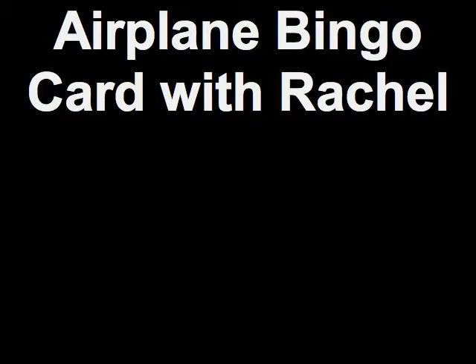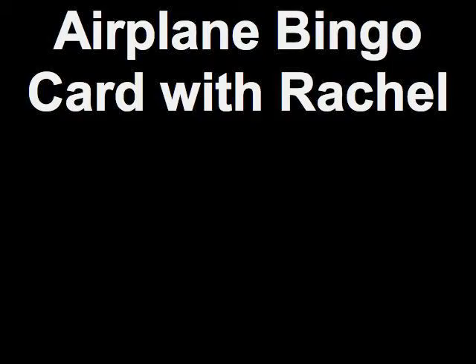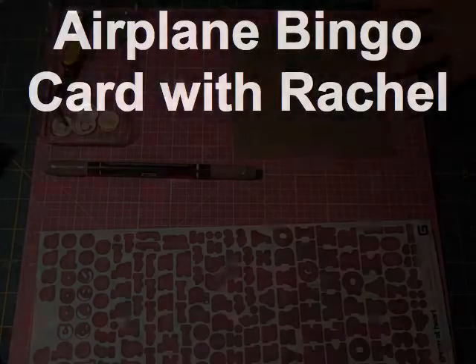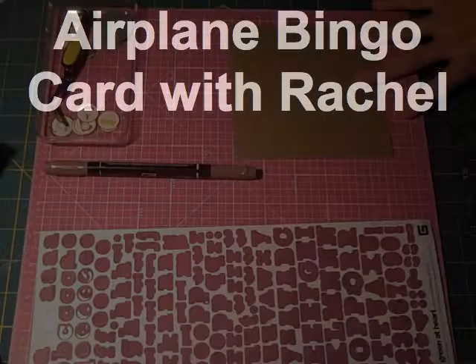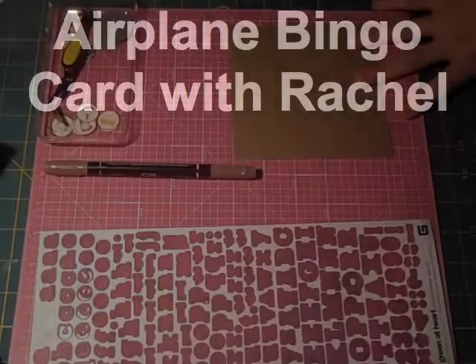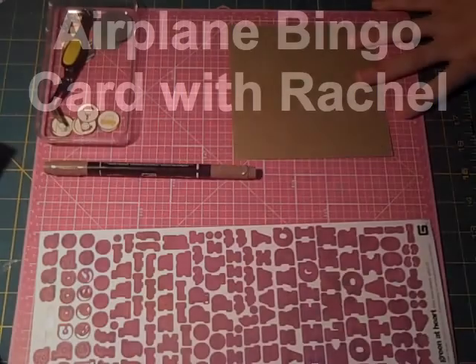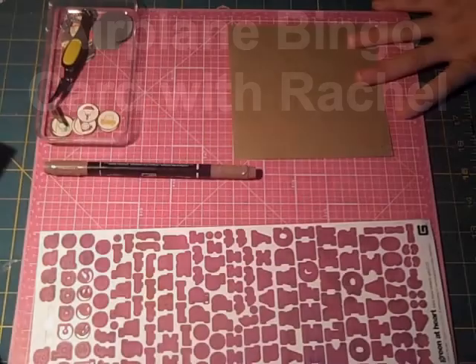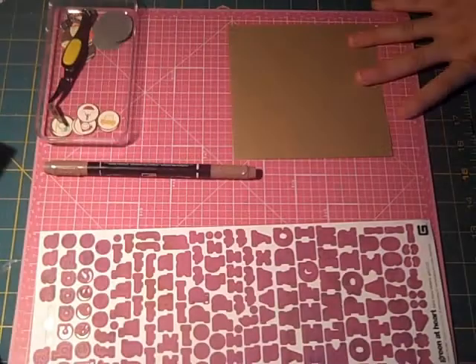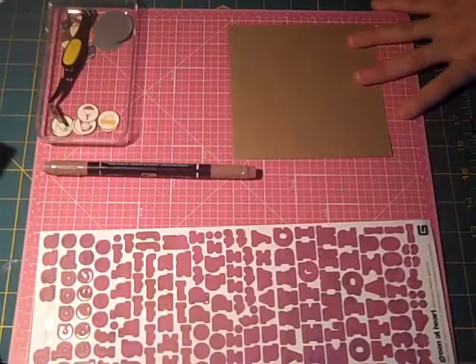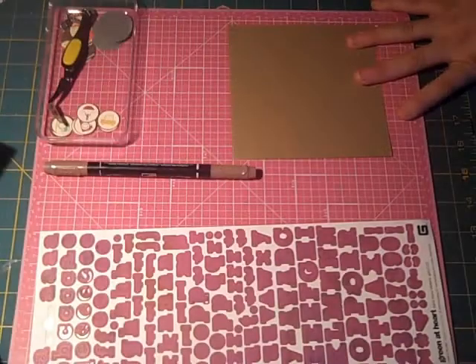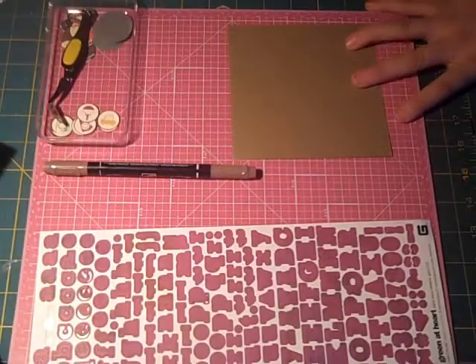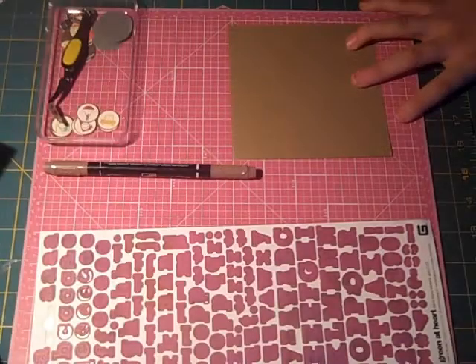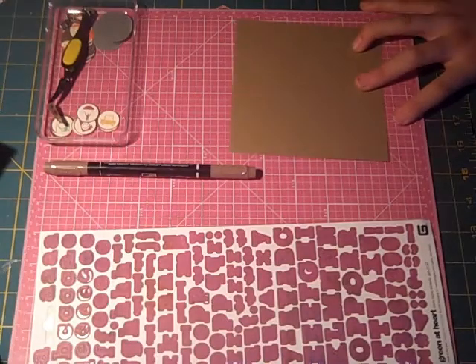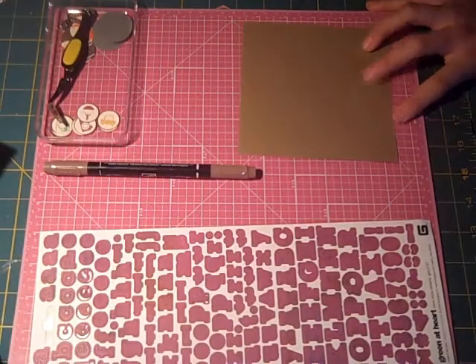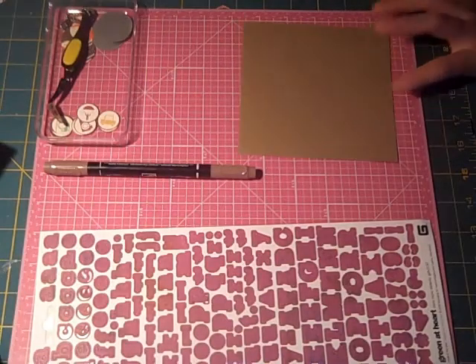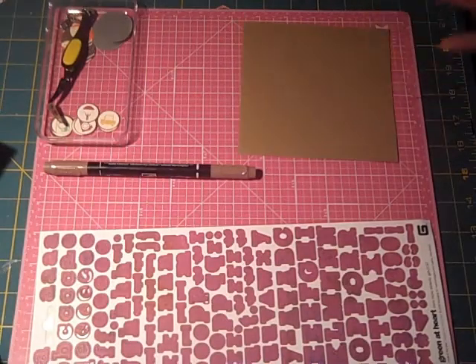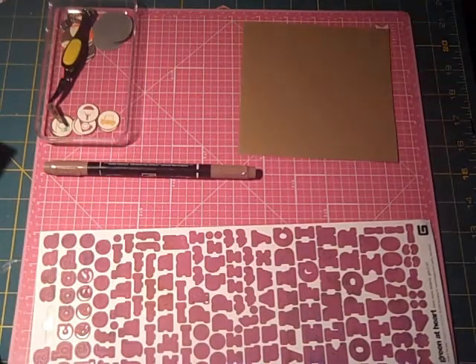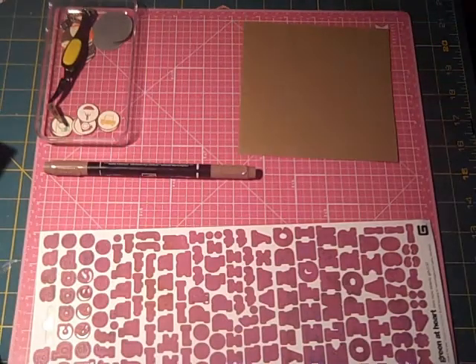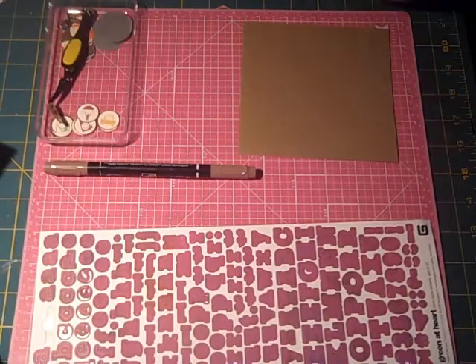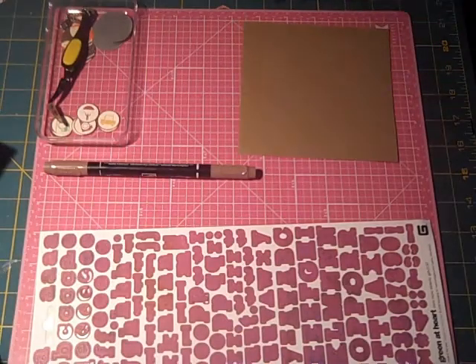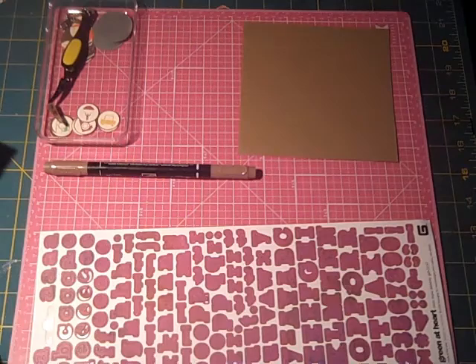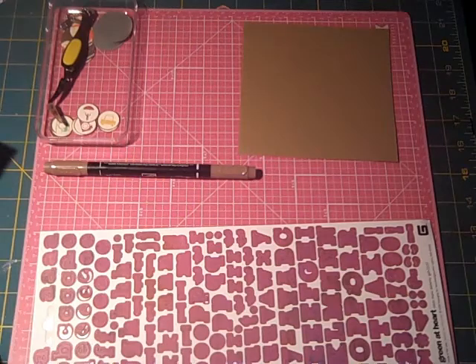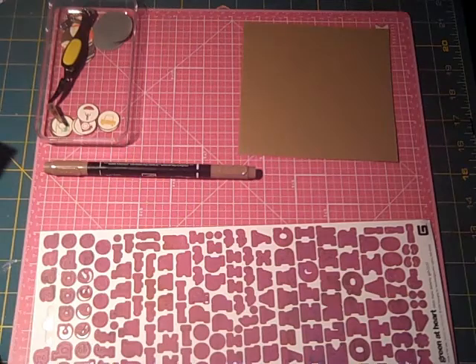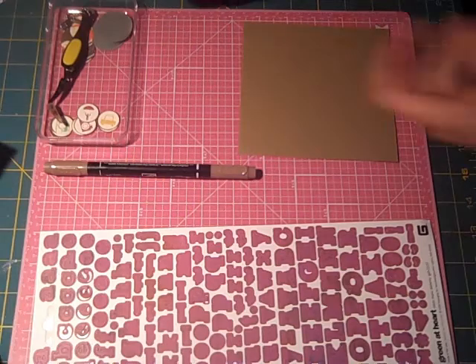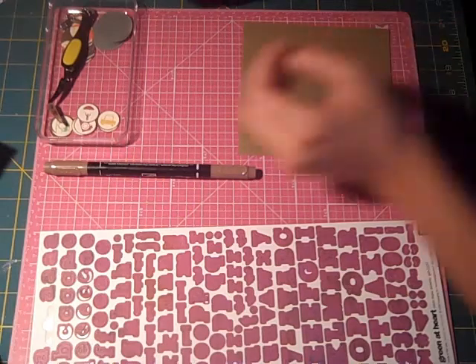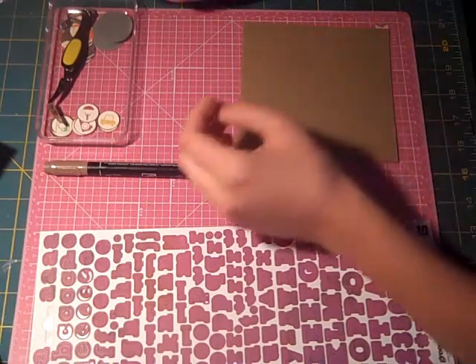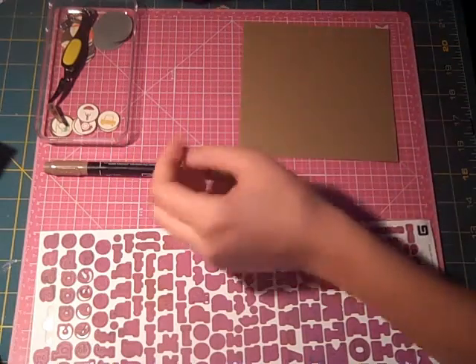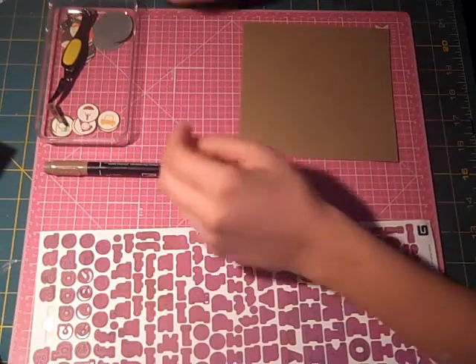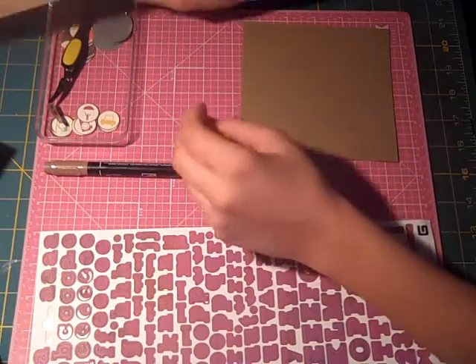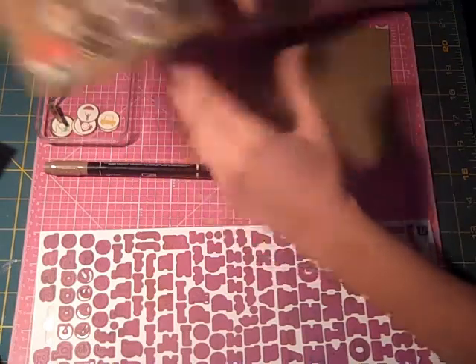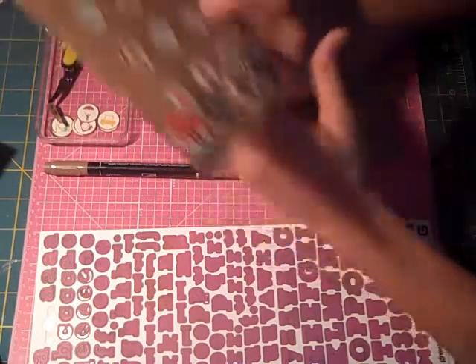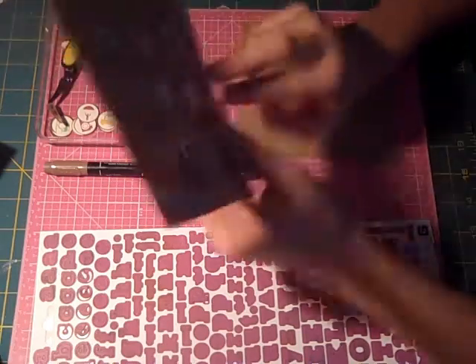Hi everyone, it's Rachel from Sibley Scrappers, and today we are going to be making a bingo card as part of our Disney Vacation series.